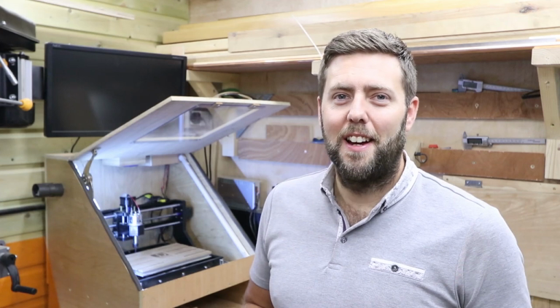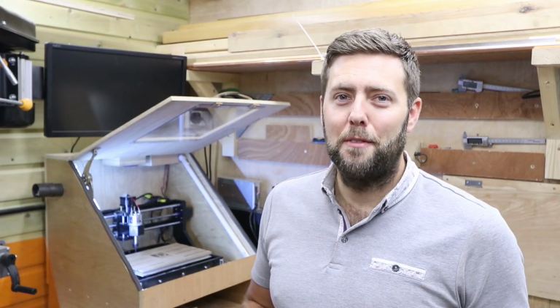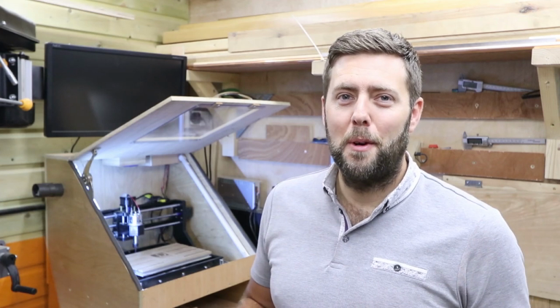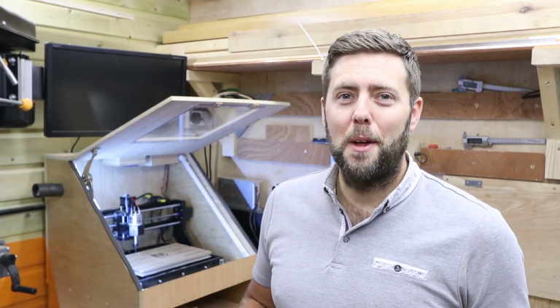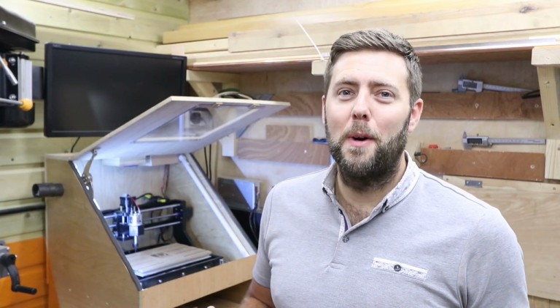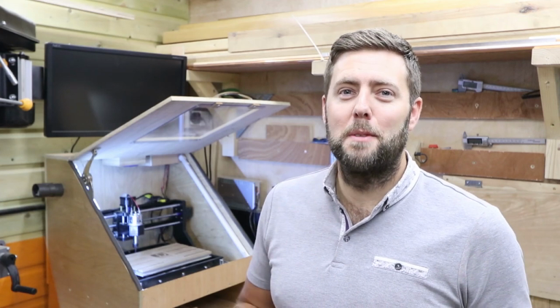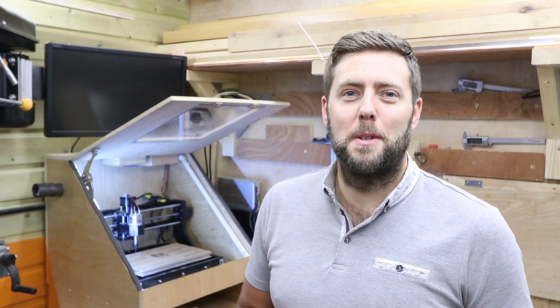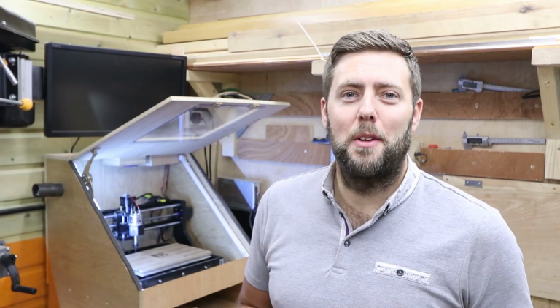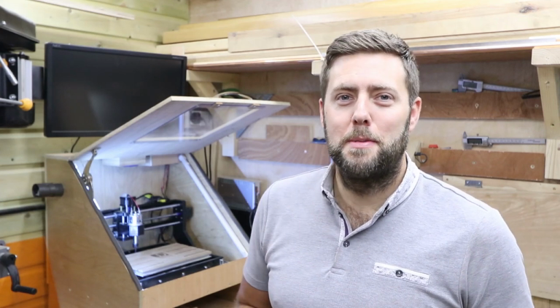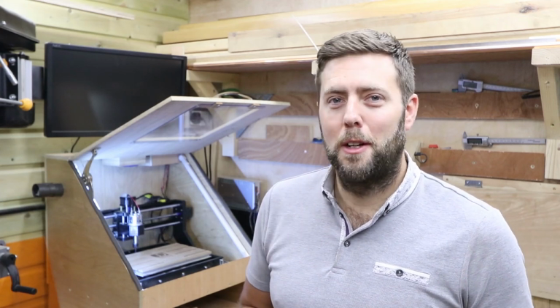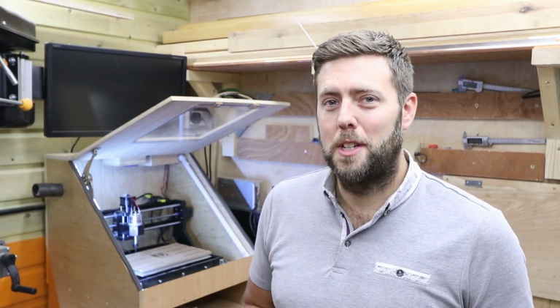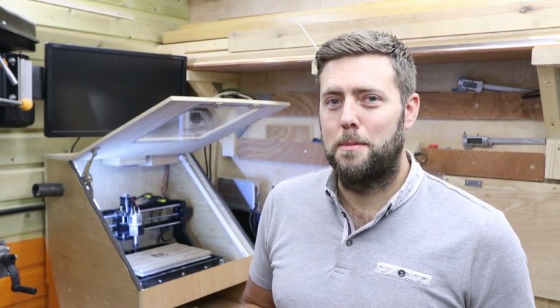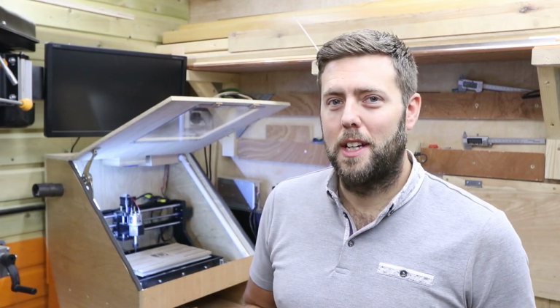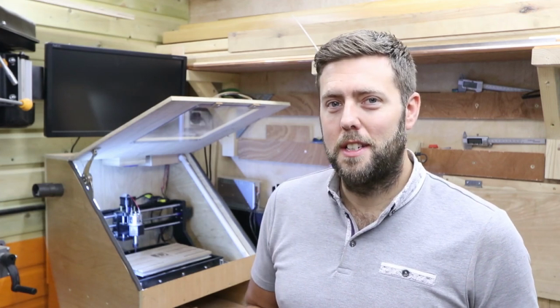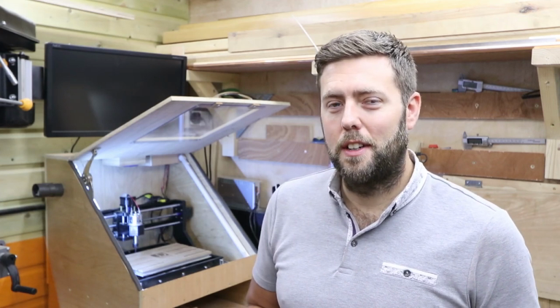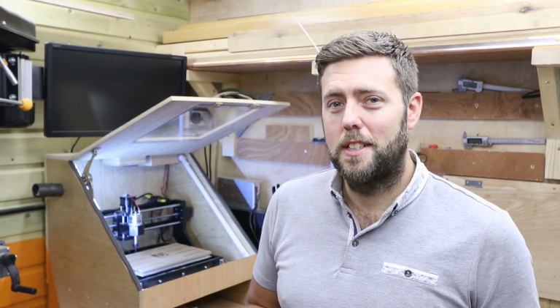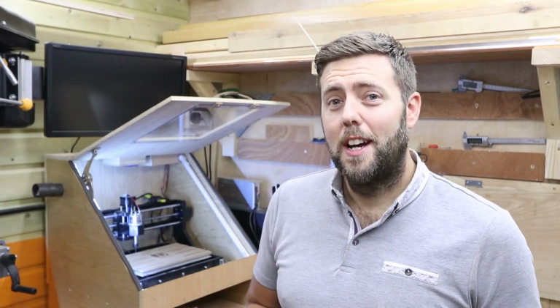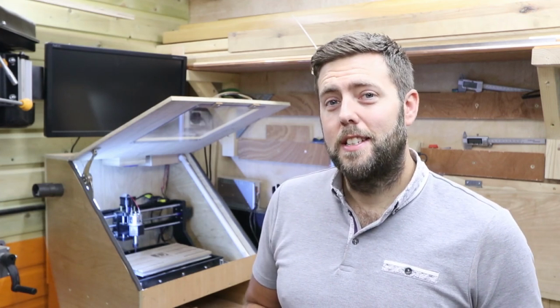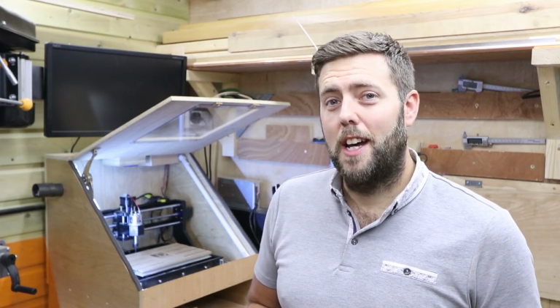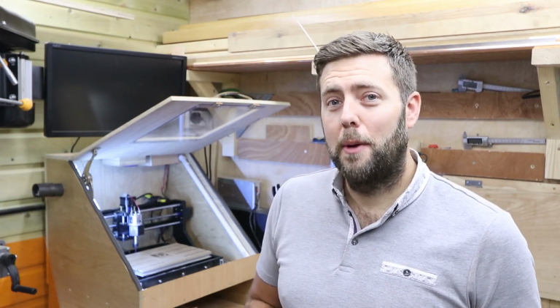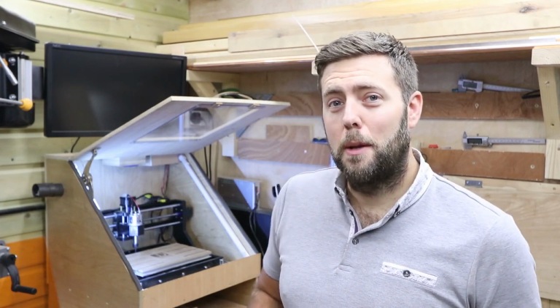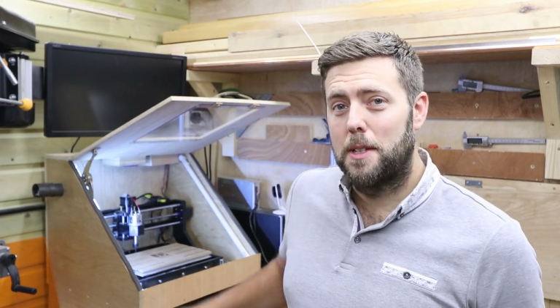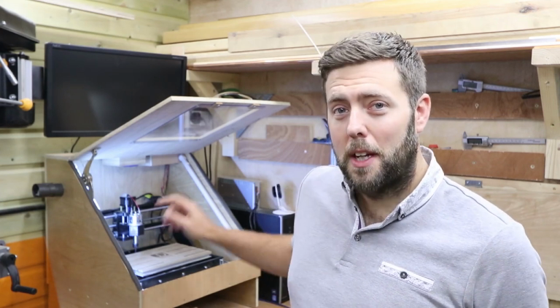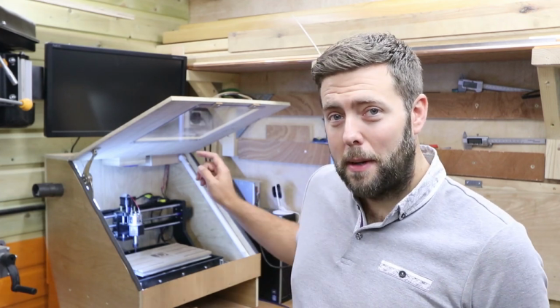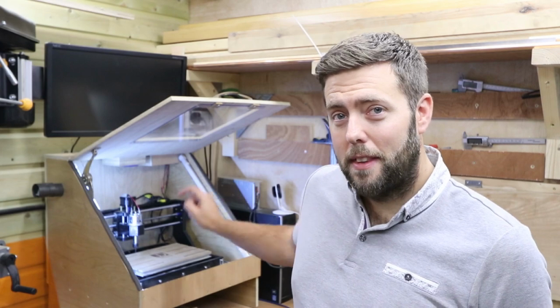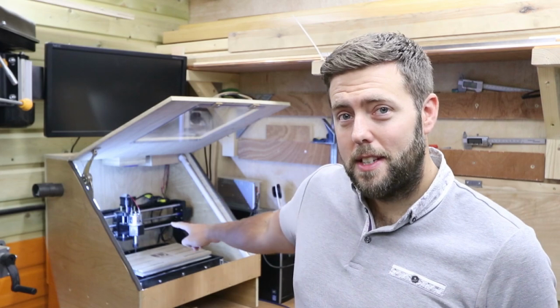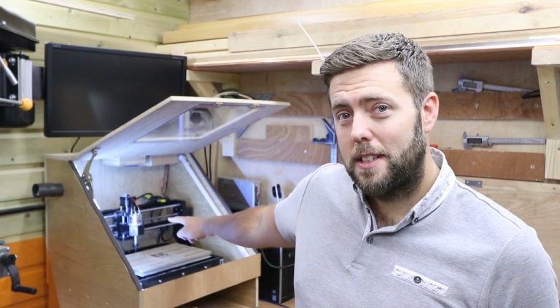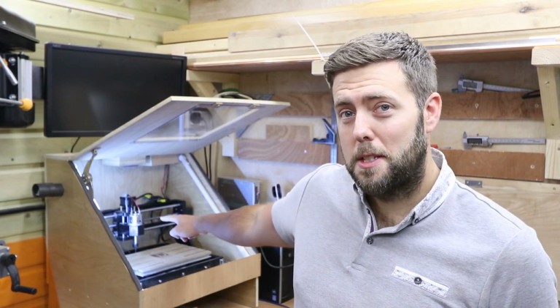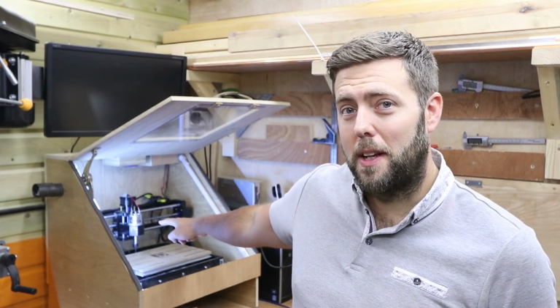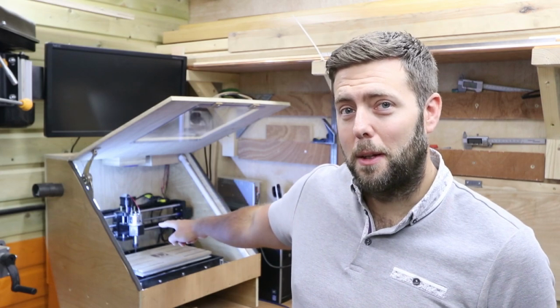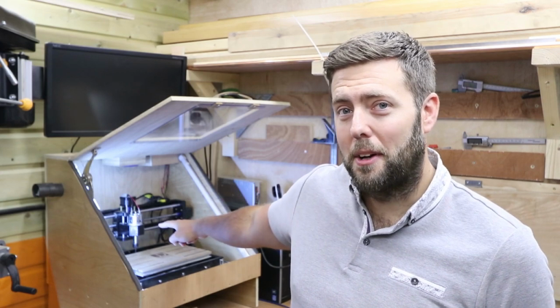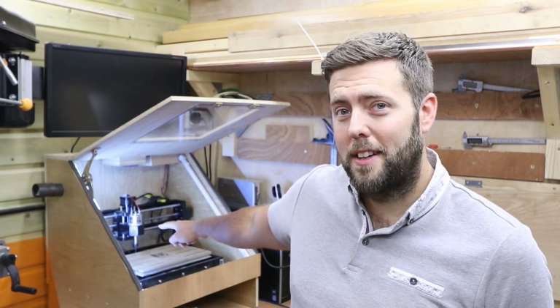Hi everyone and welcome to another episode of James Dean Designs. Today we're going to be talking about this spindle upgrade.